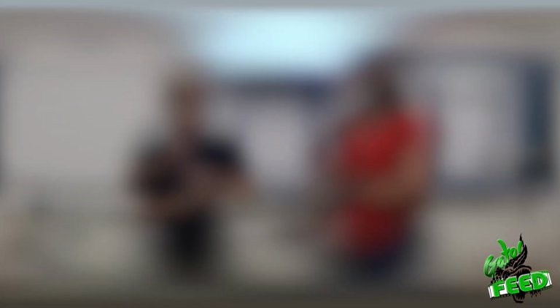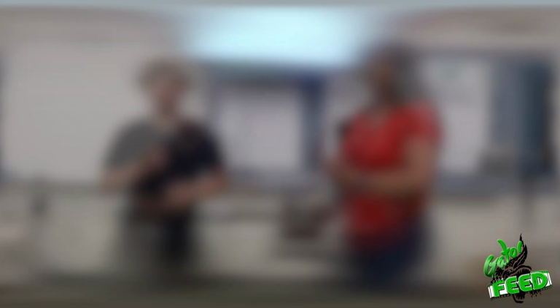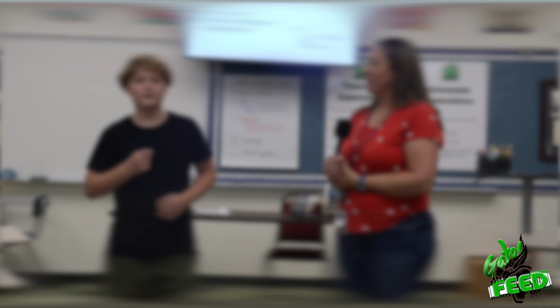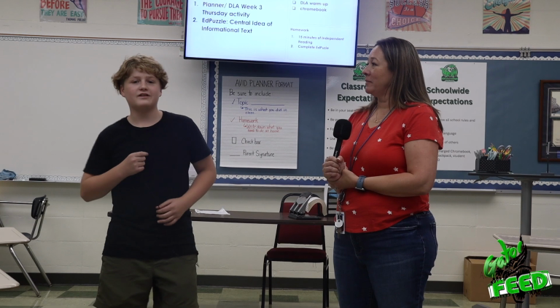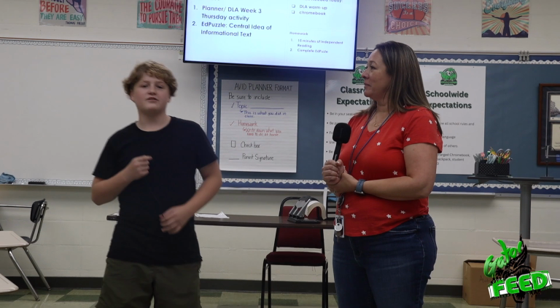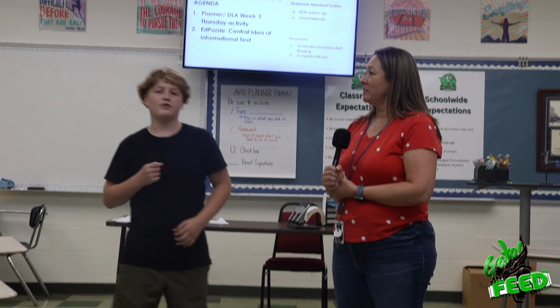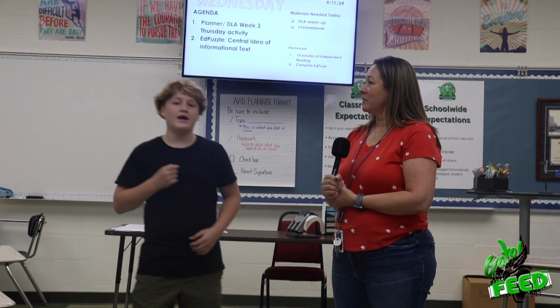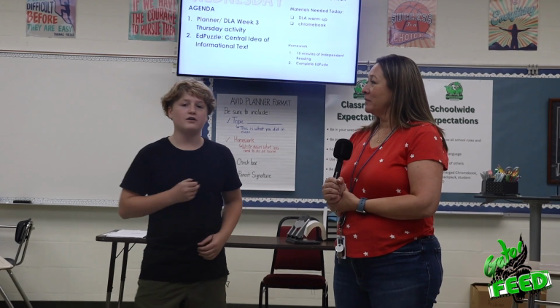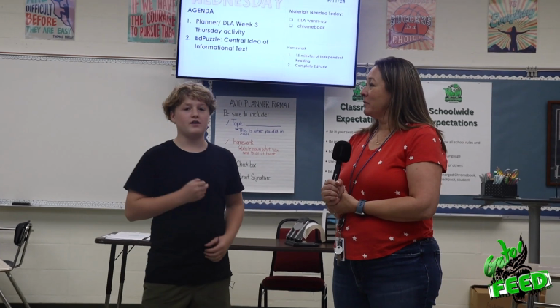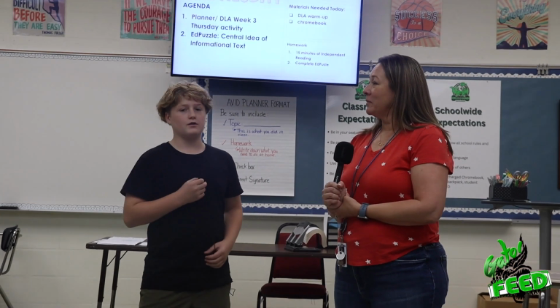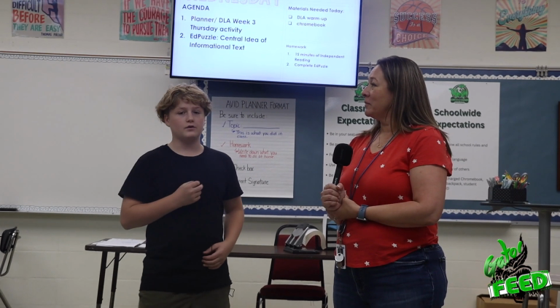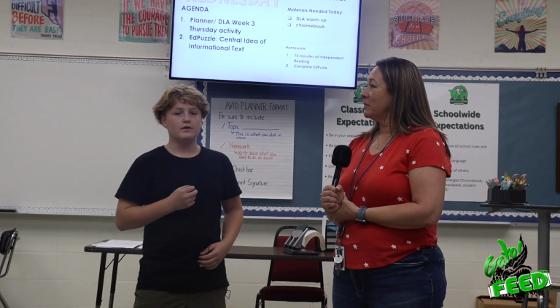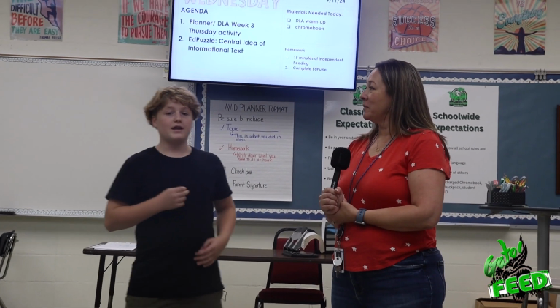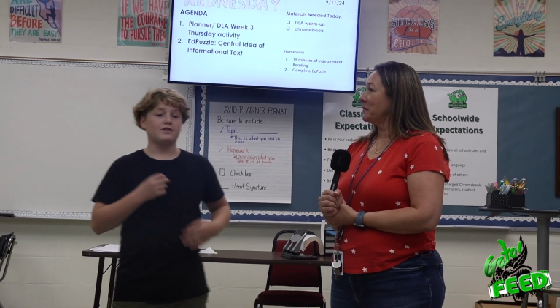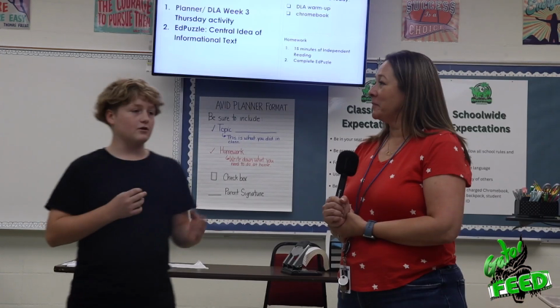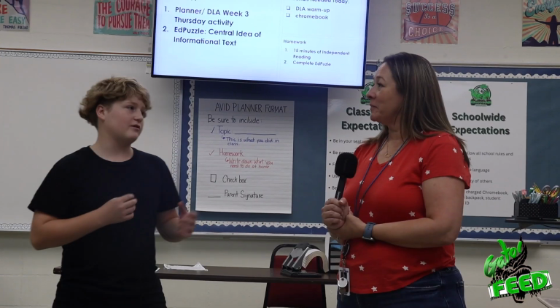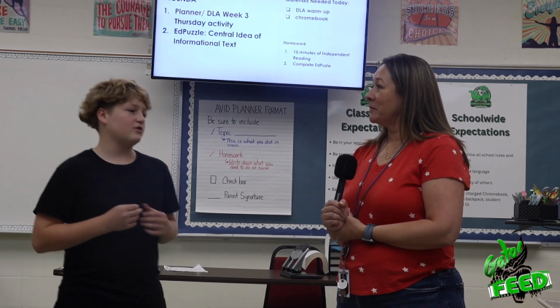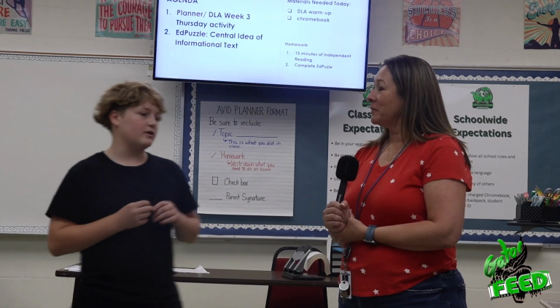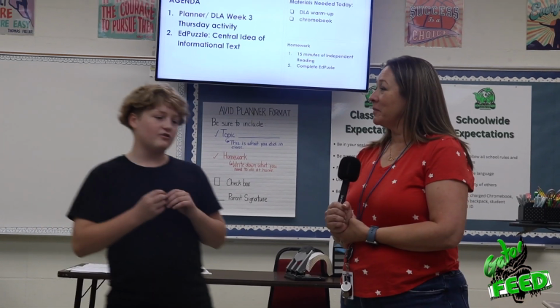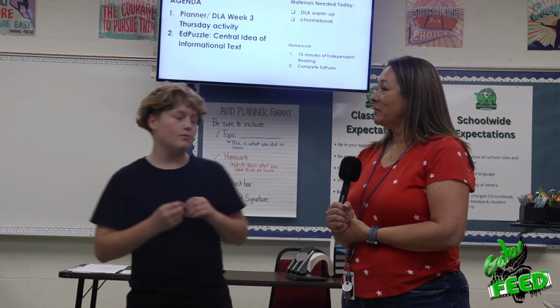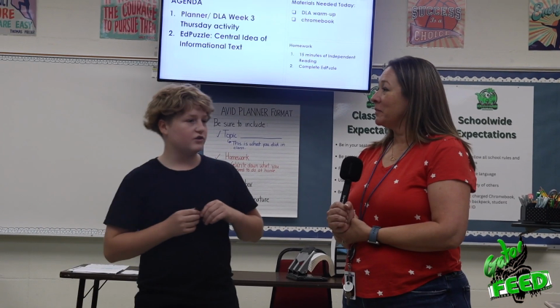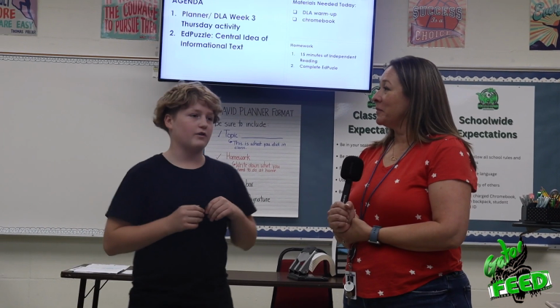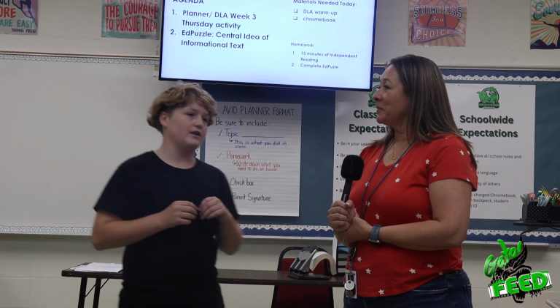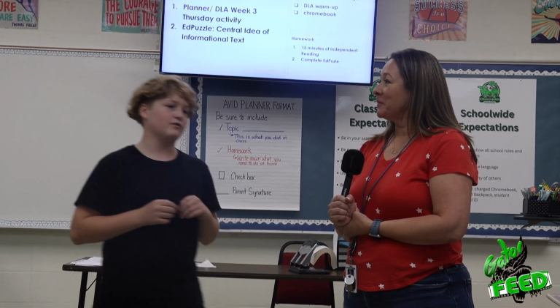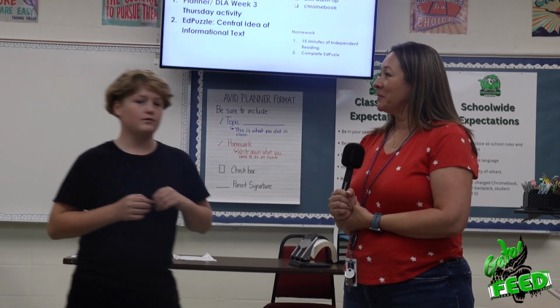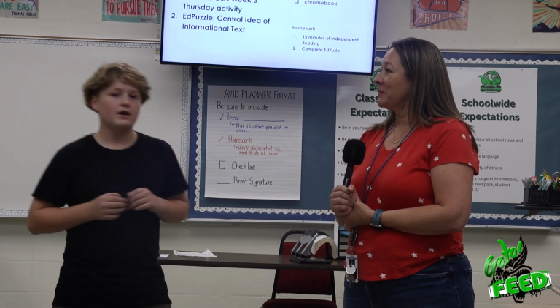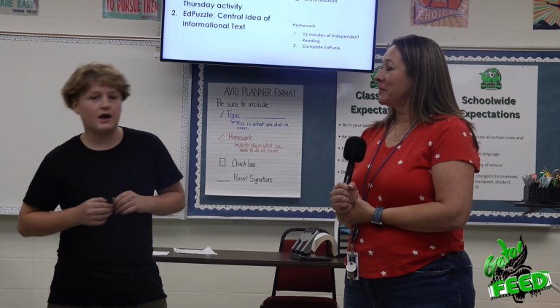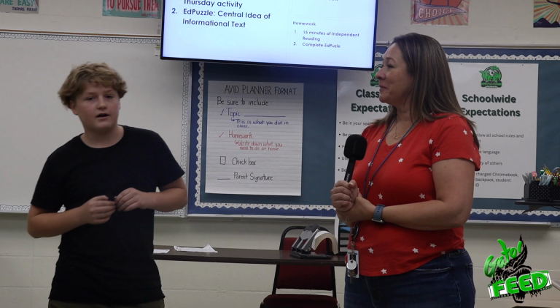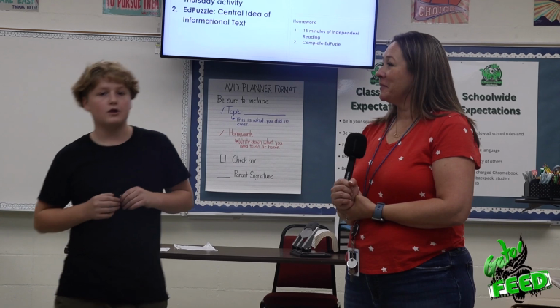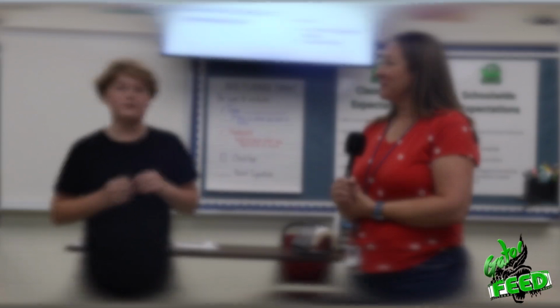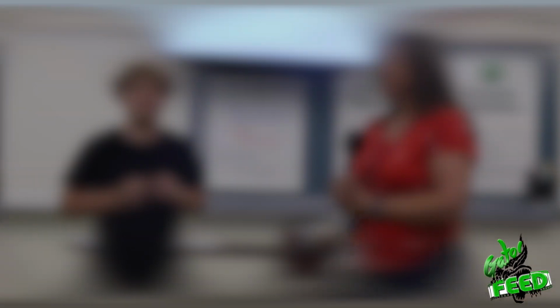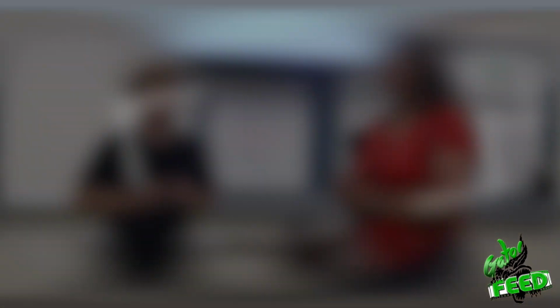Okay Gators, this is the end of the interview. Thank you, Ms. Lounsbury, so much for the interview. I hope you guys enjoy.